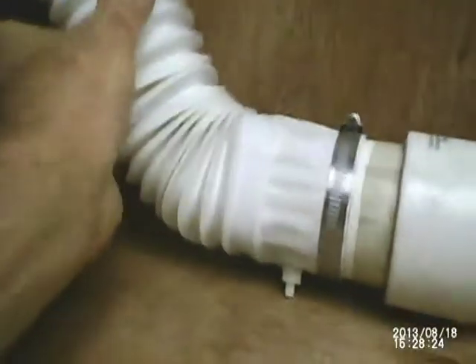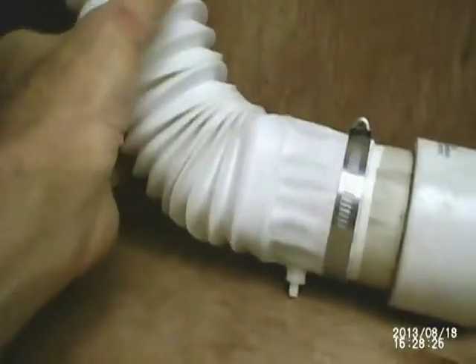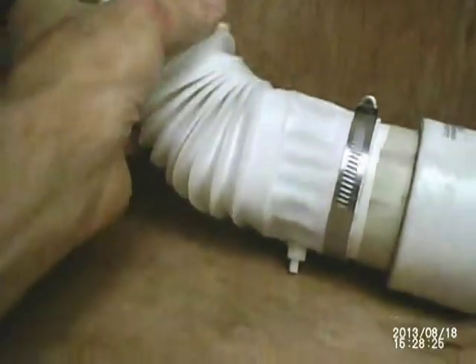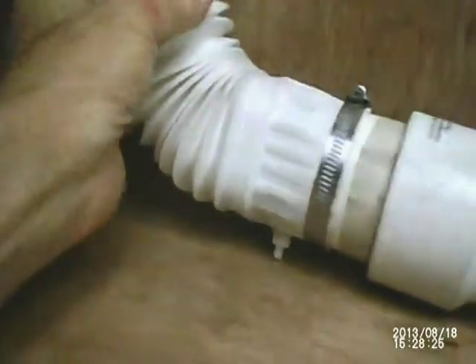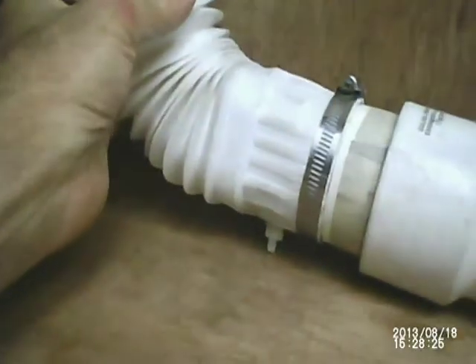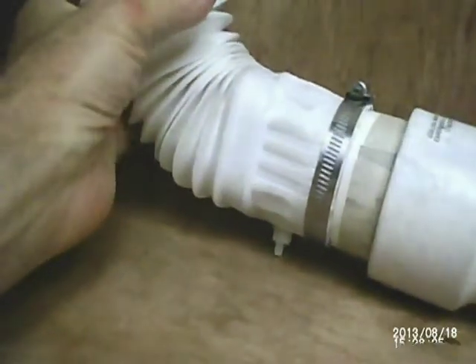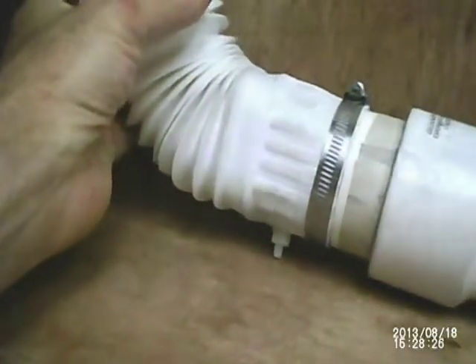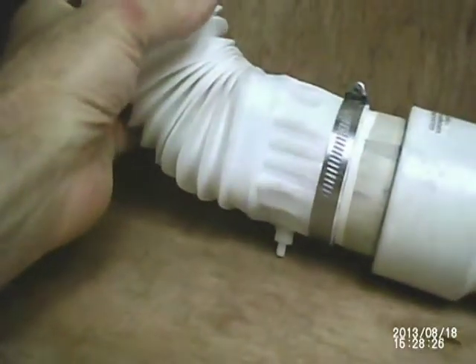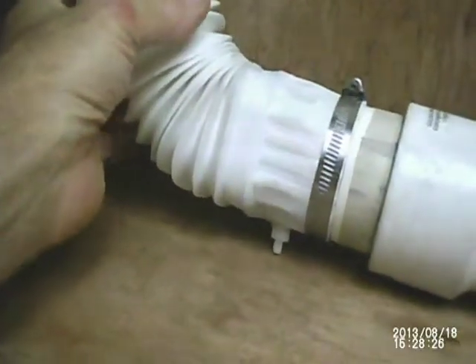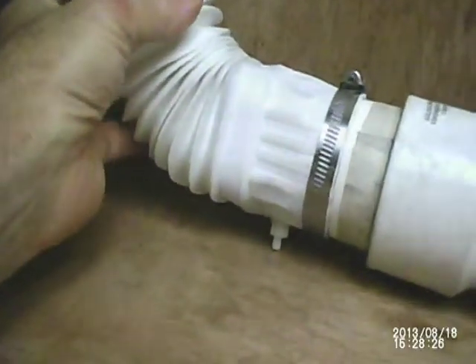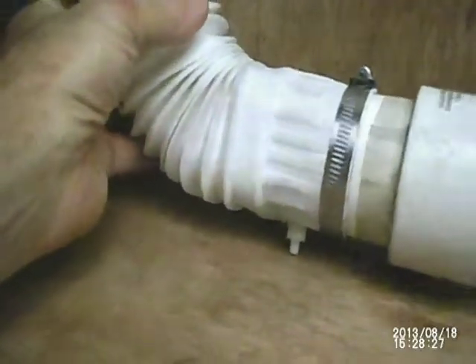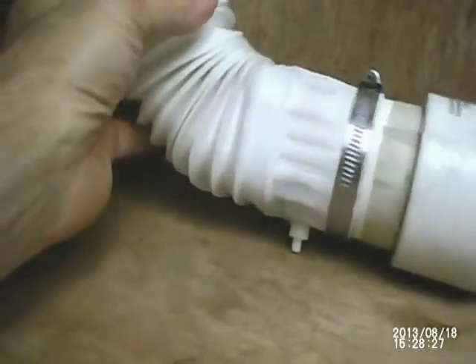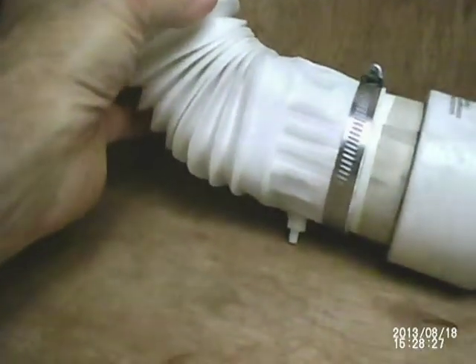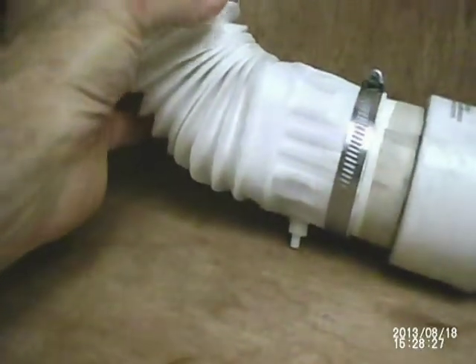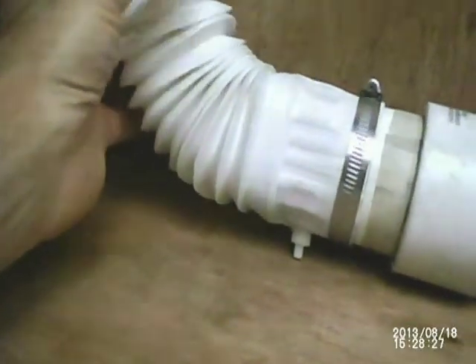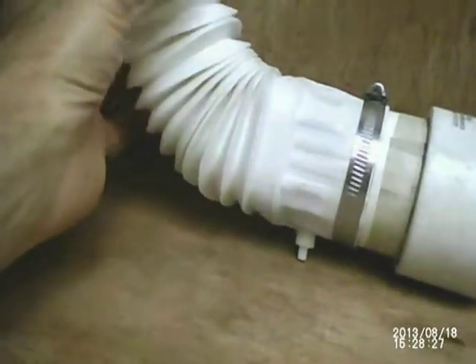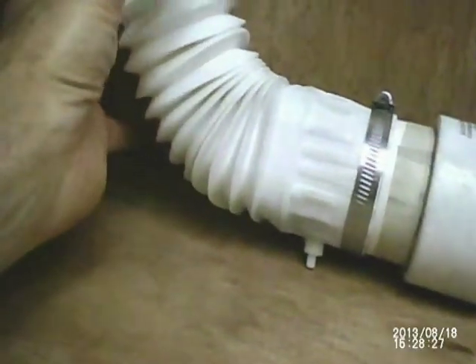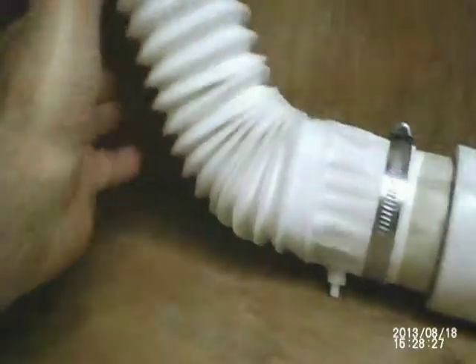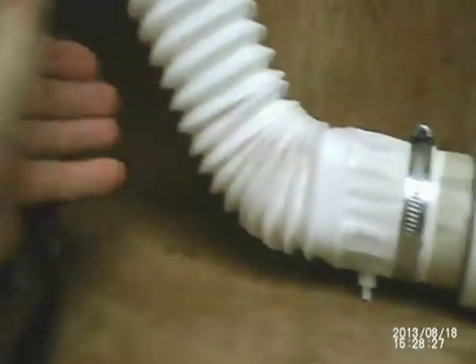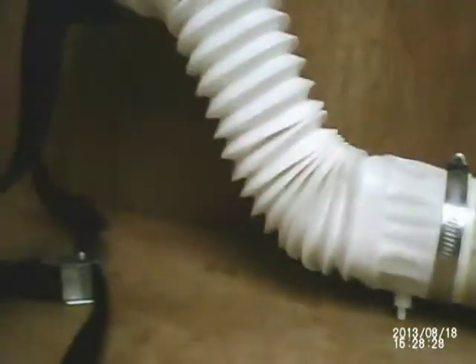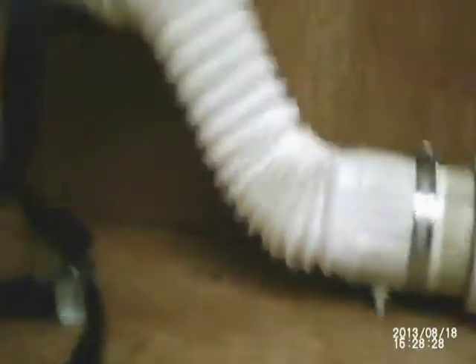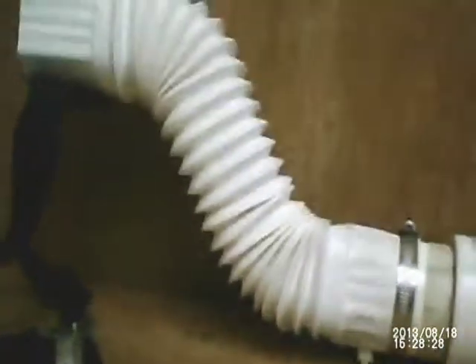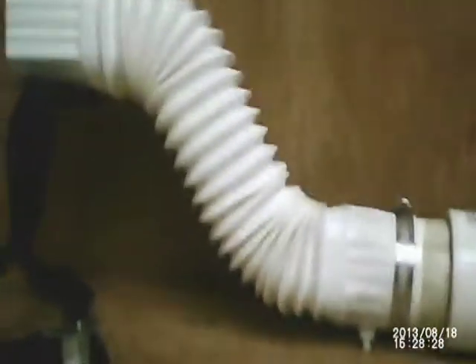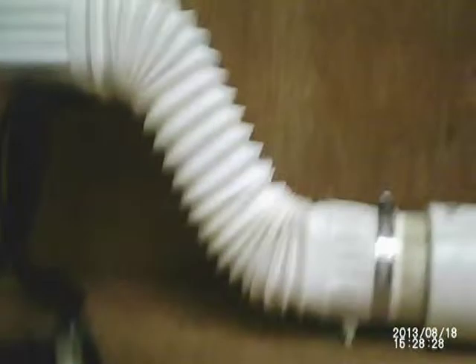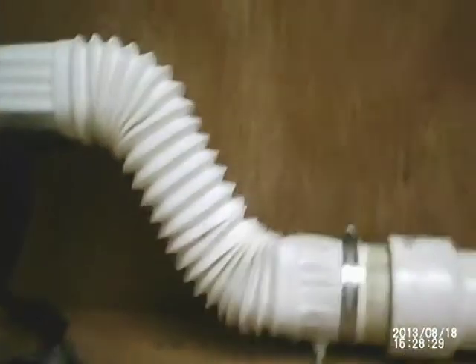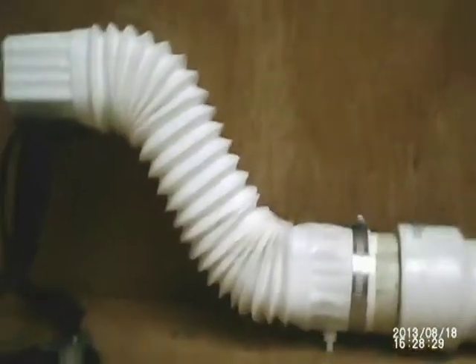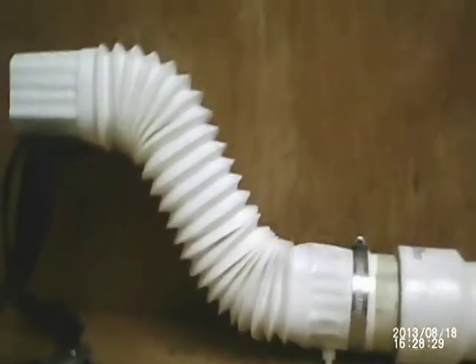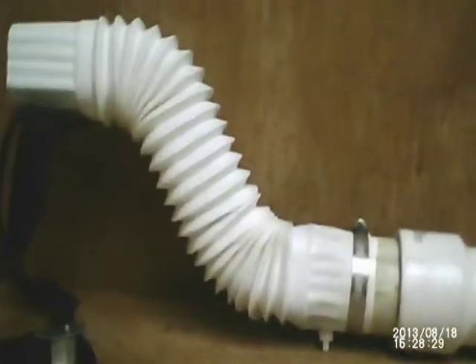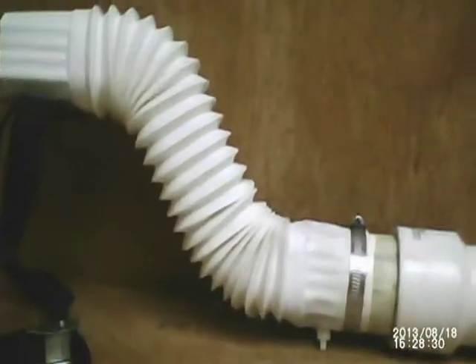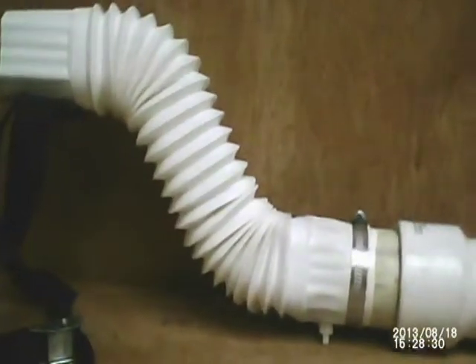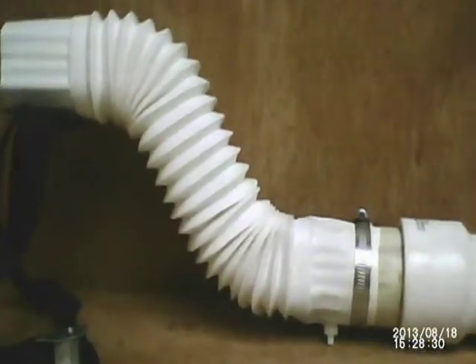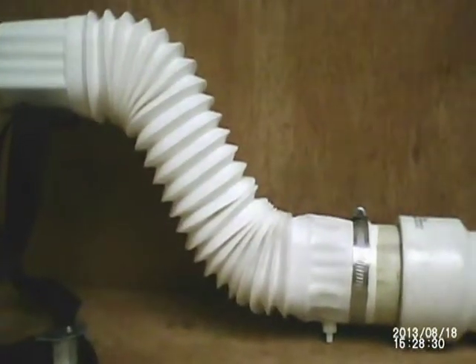Experimental gravity trap concentrator from Golden Sniffer Products.